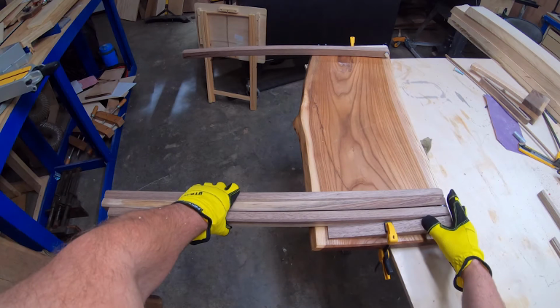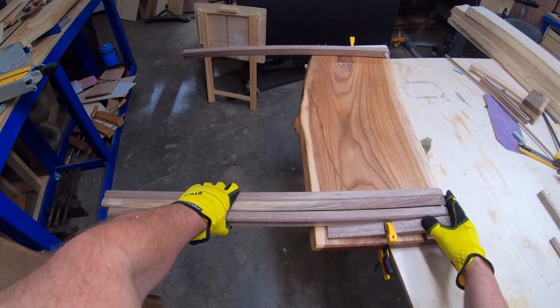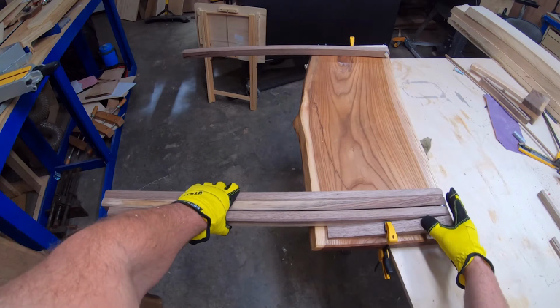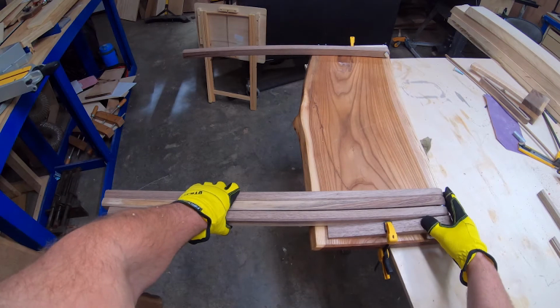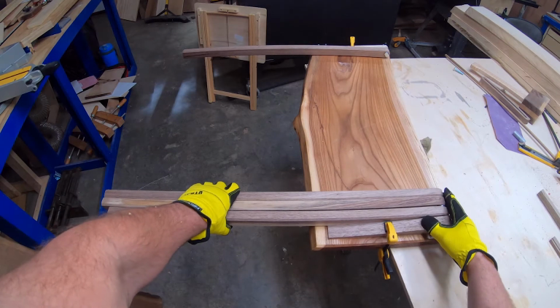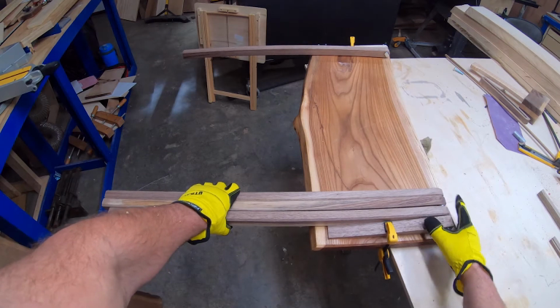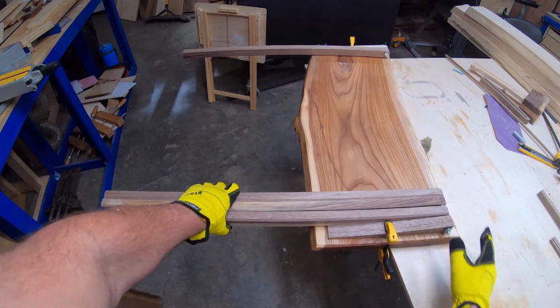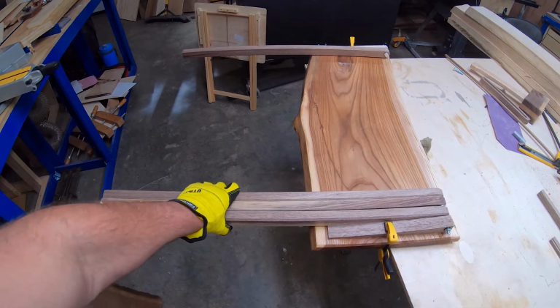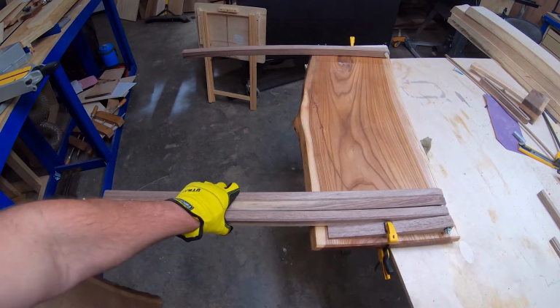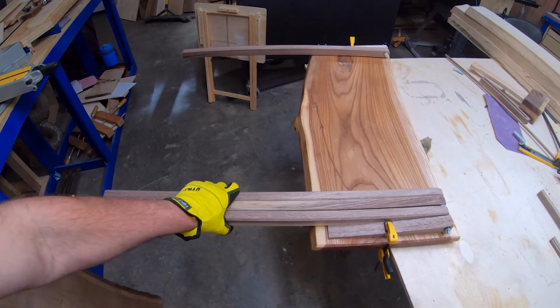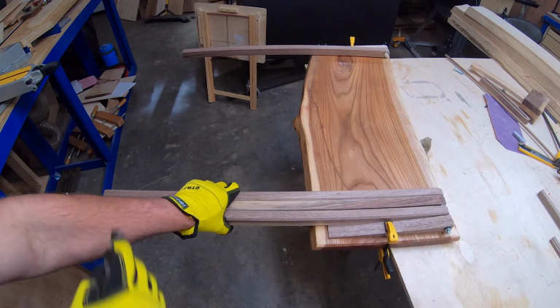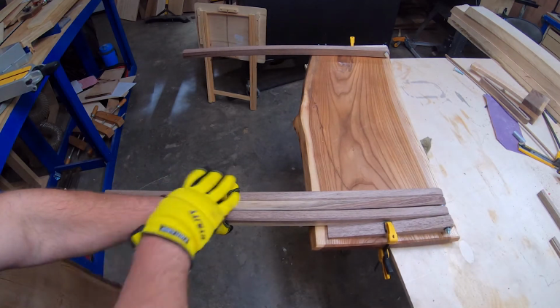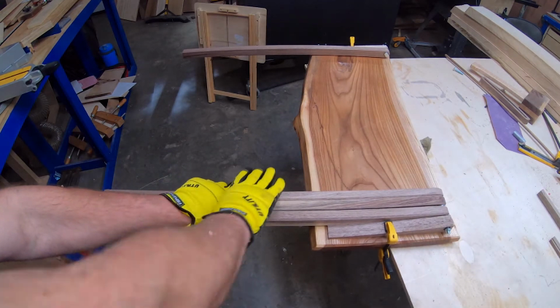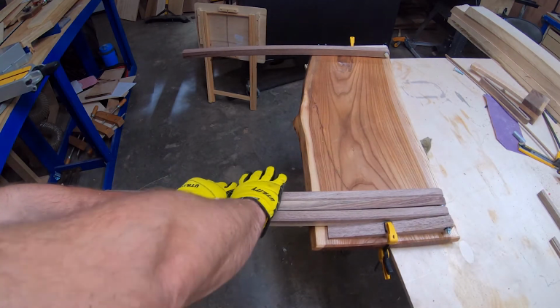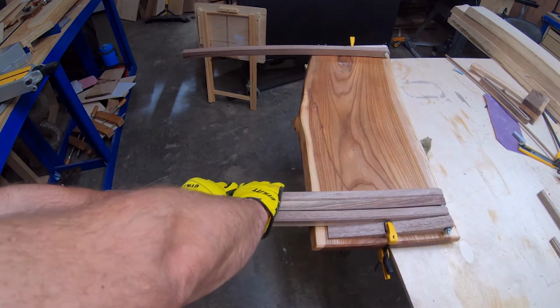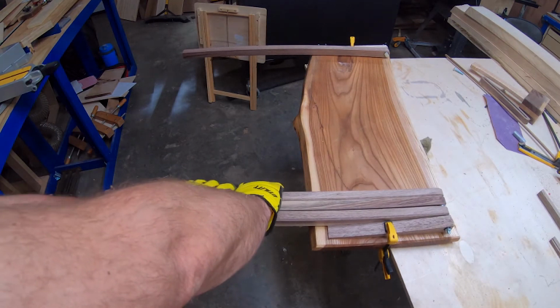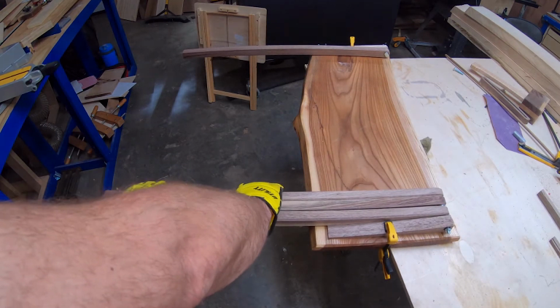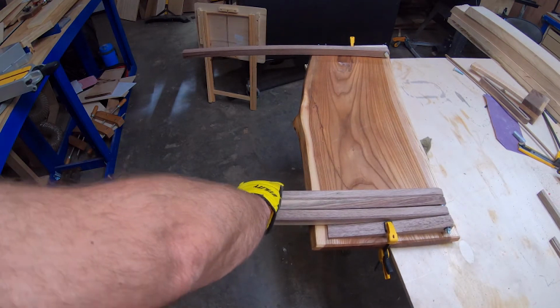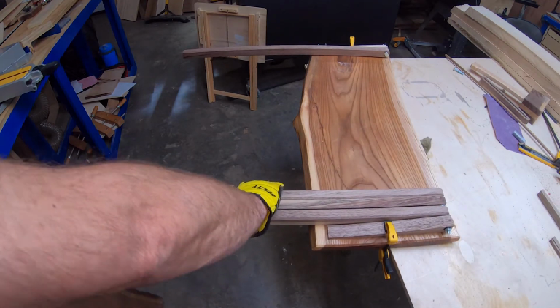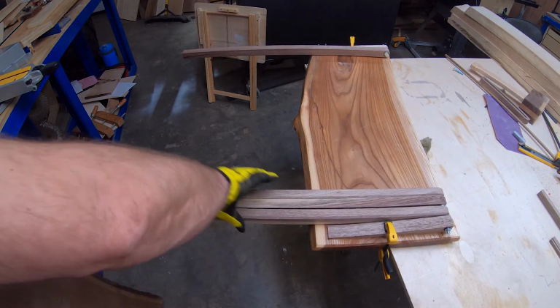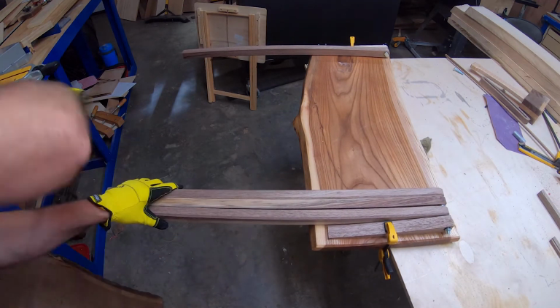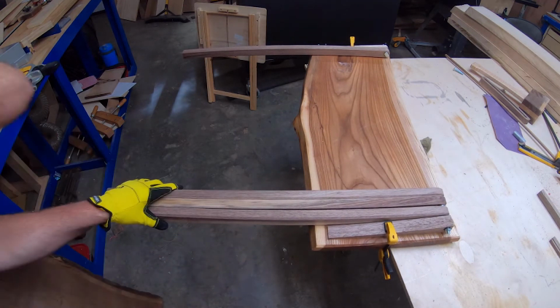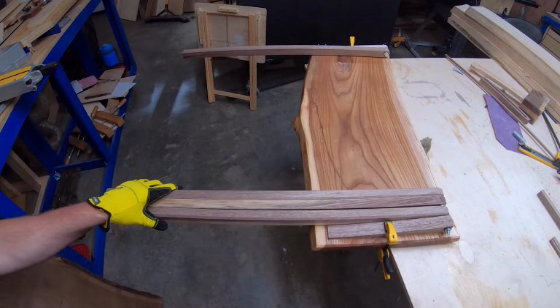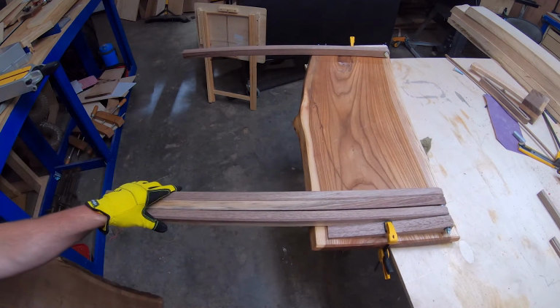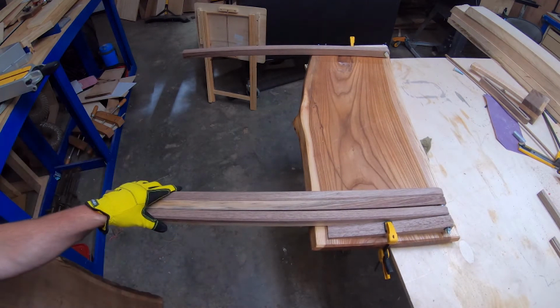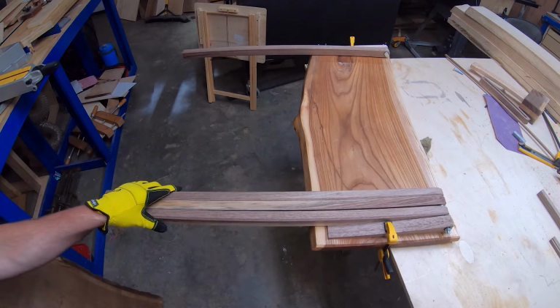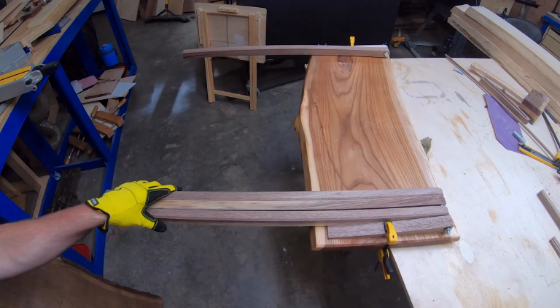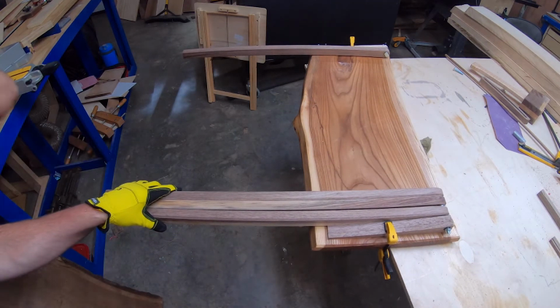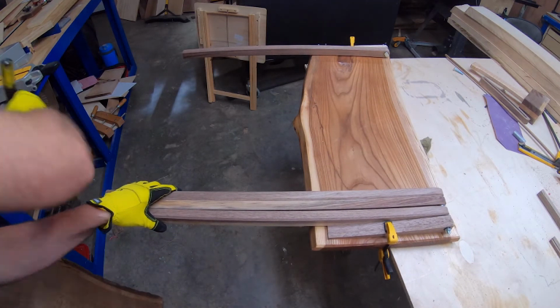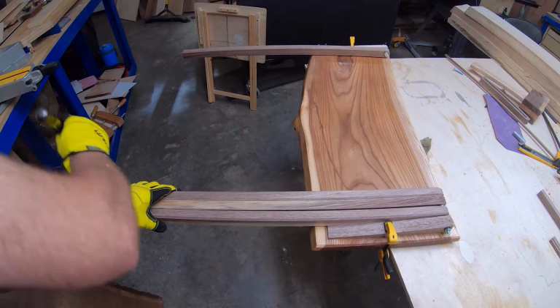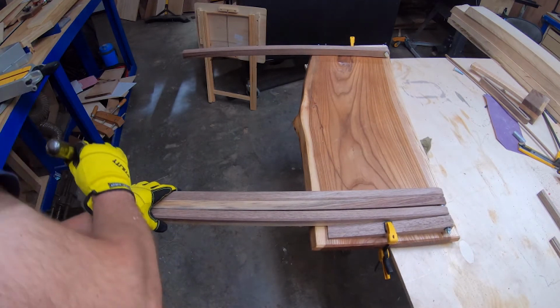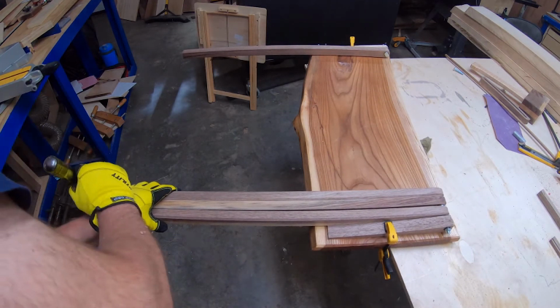Once I modified those dimensions and got the lengths I needed, I went ahead and did the cutouts for the joinery.